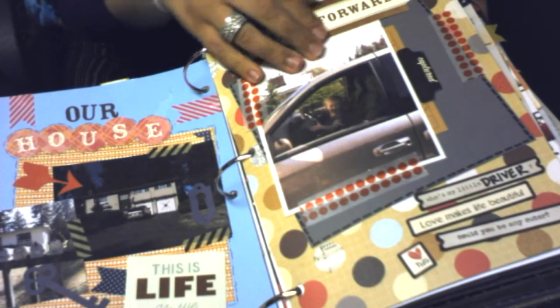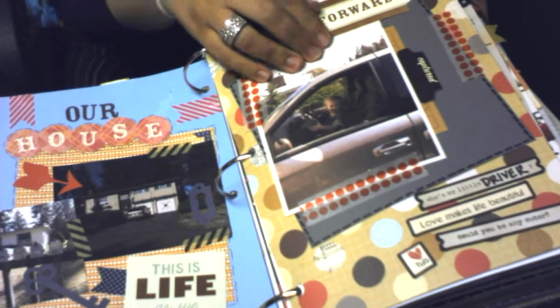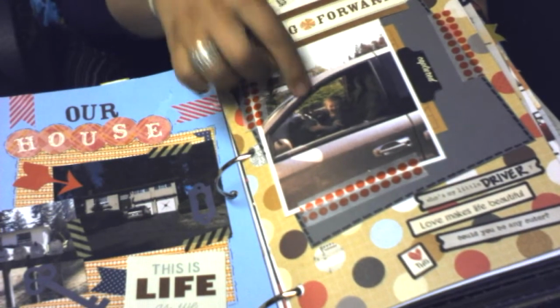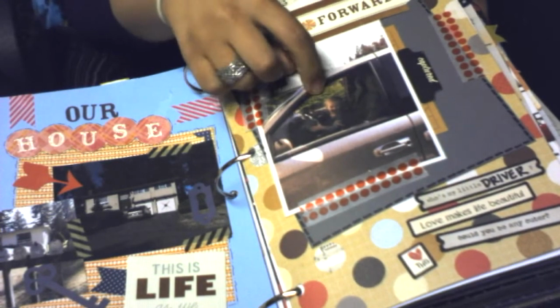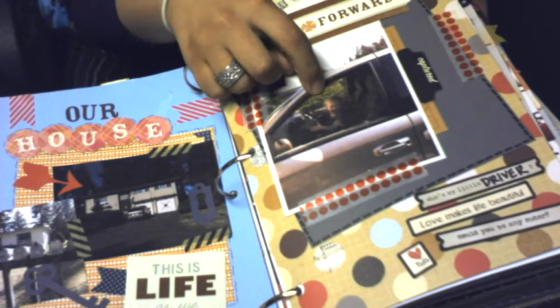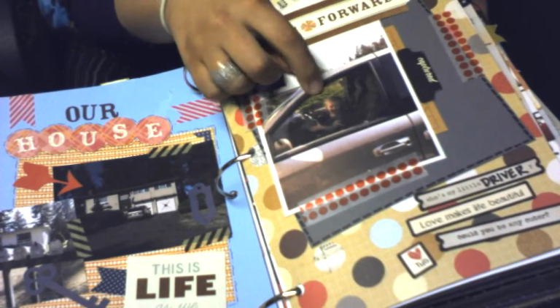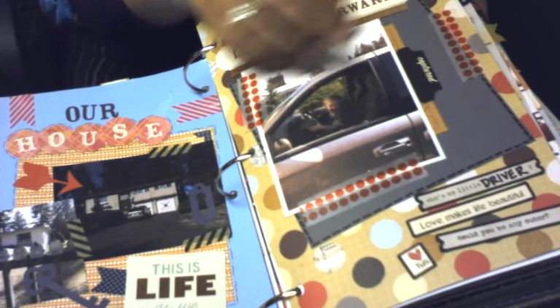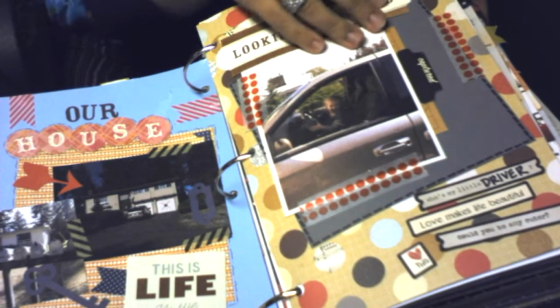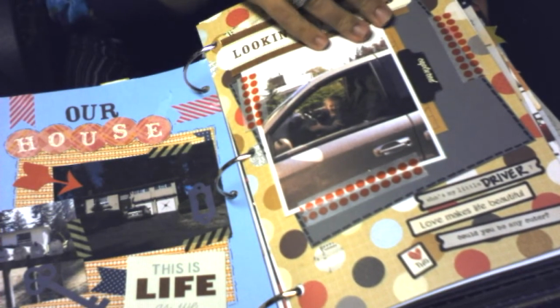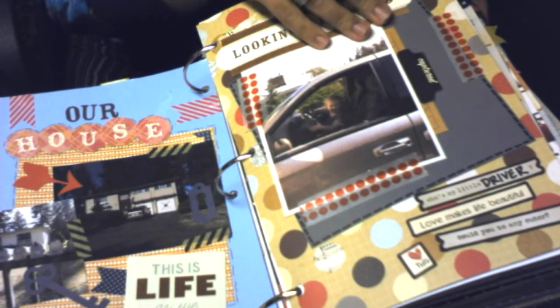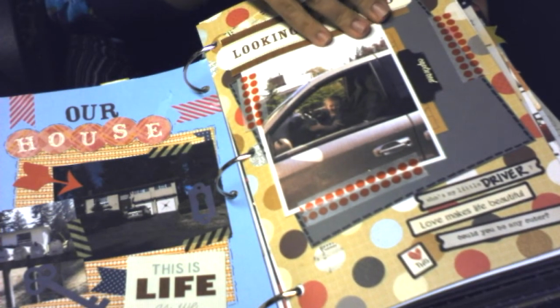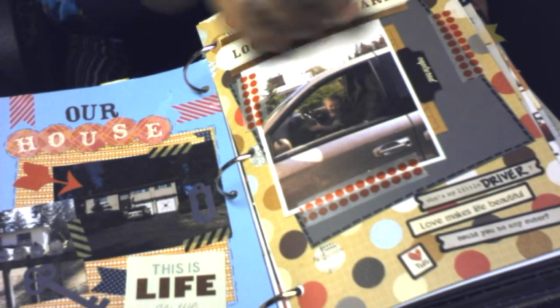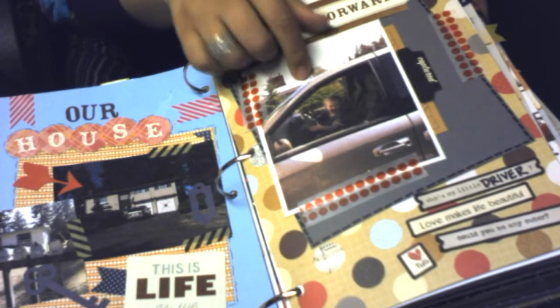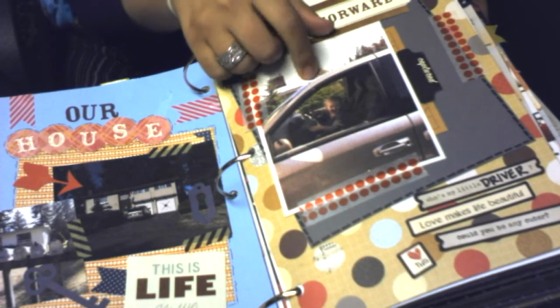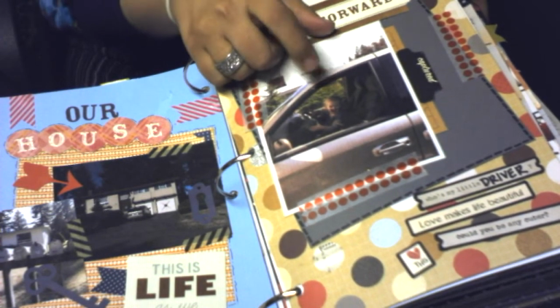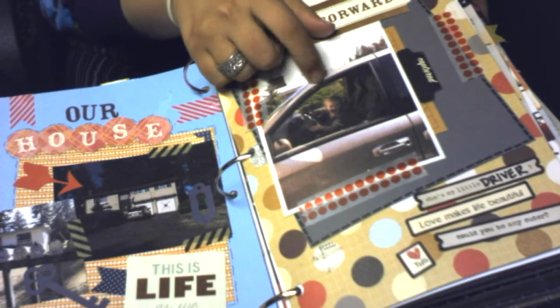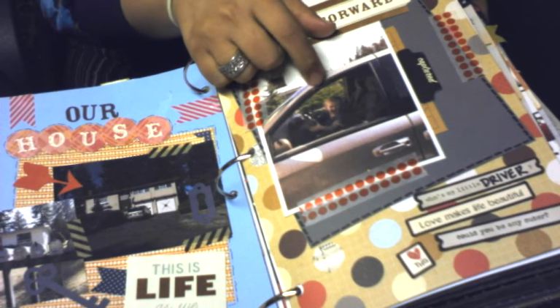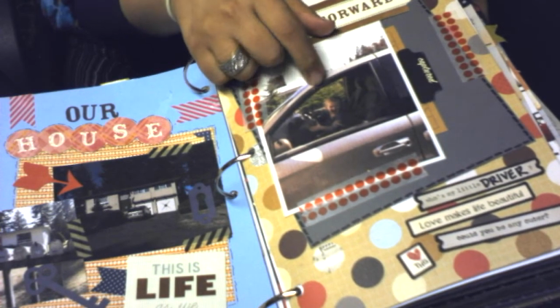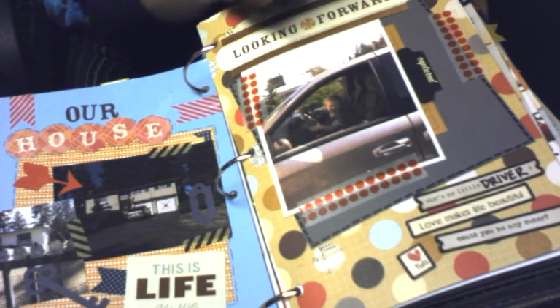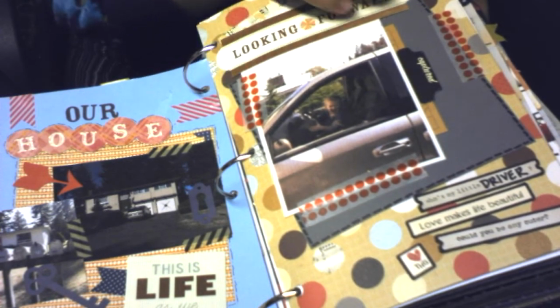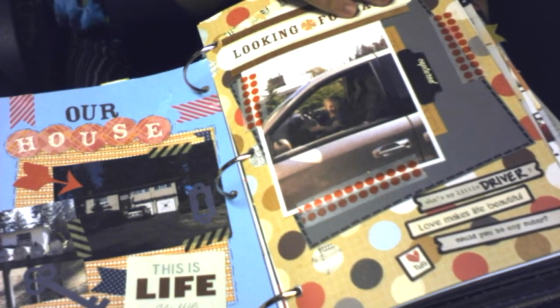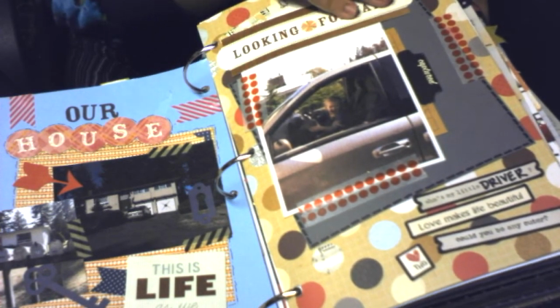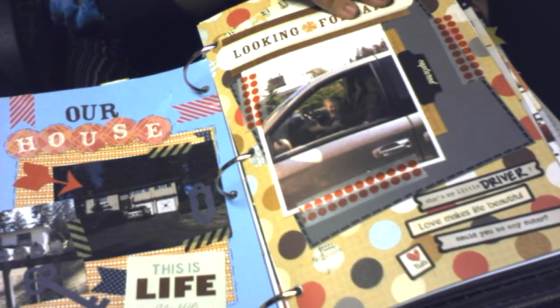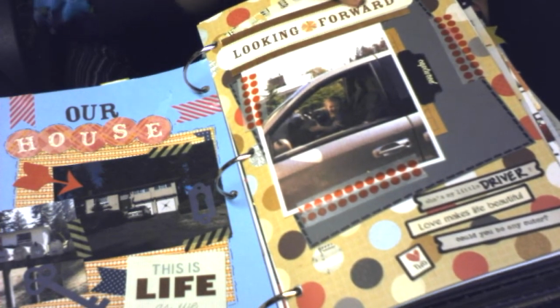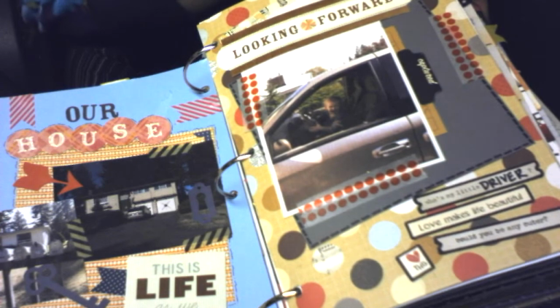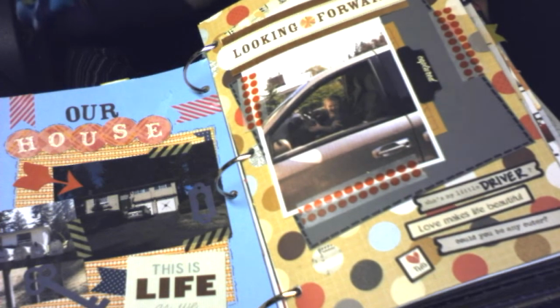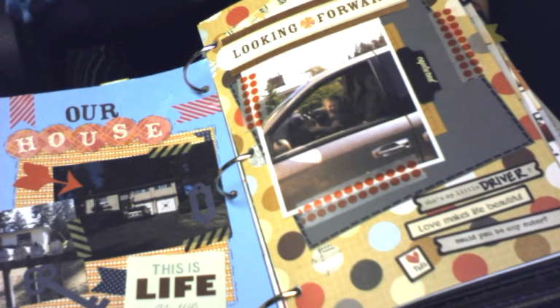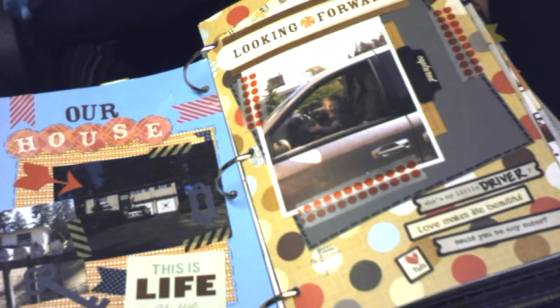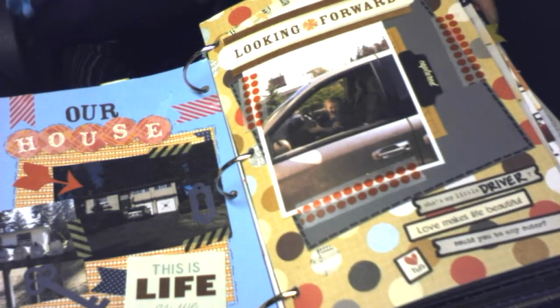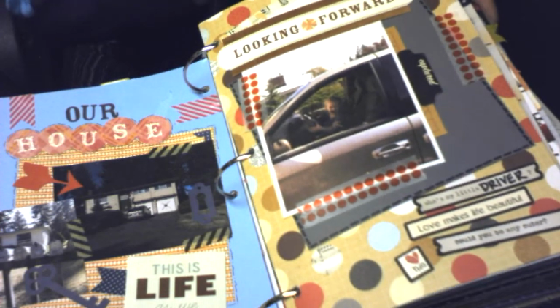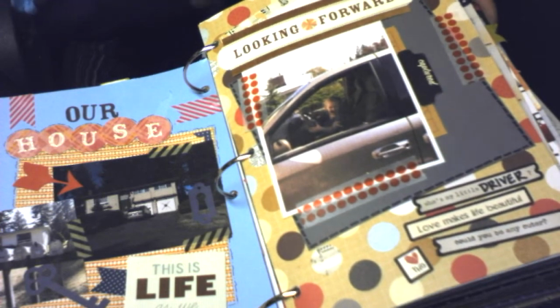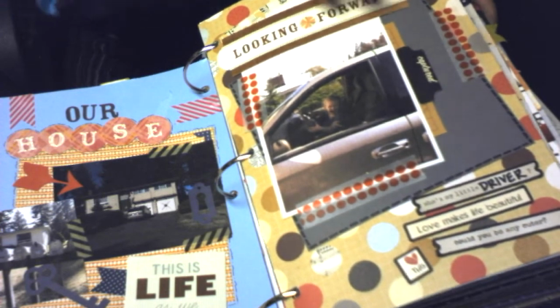My daughter playing in the van — she just likes to pretend like she's driving.